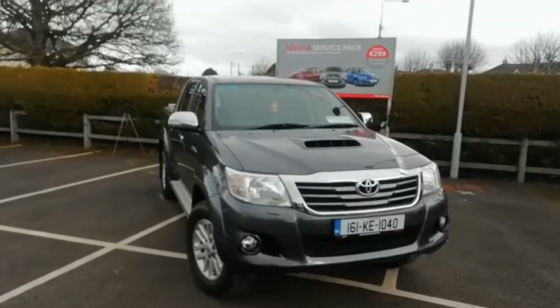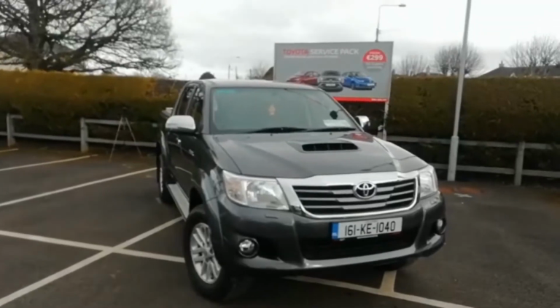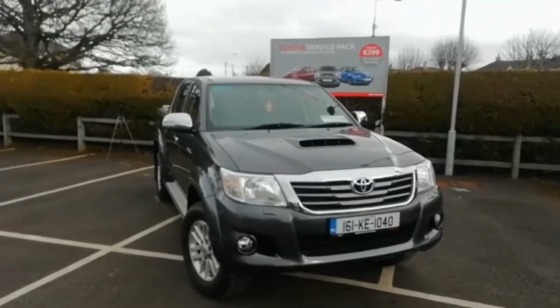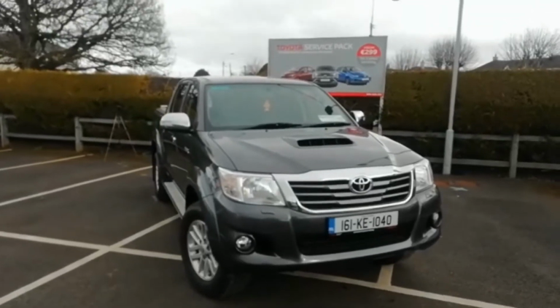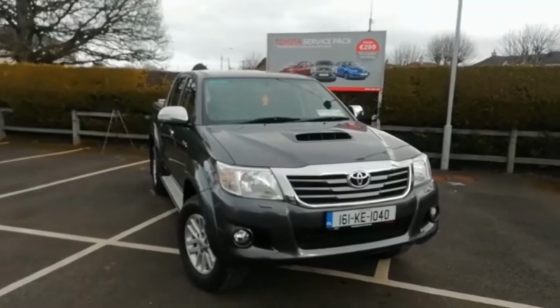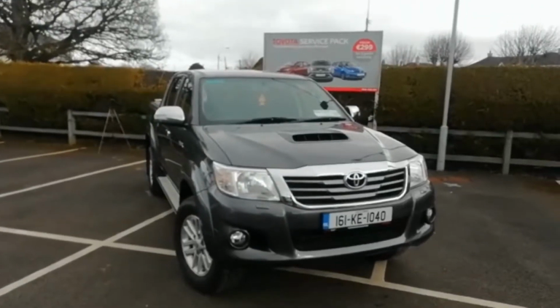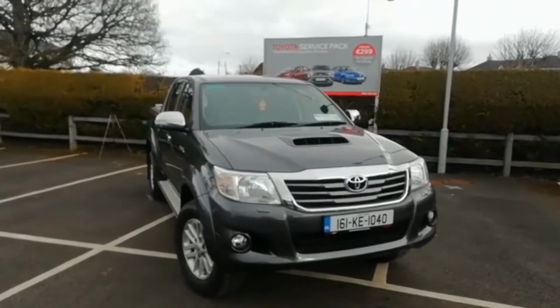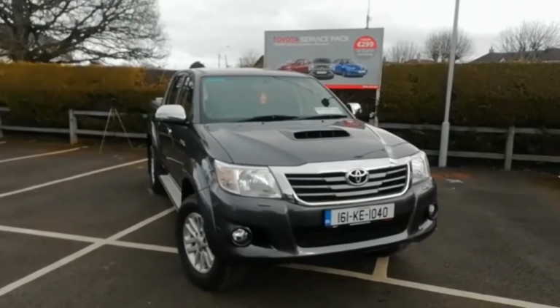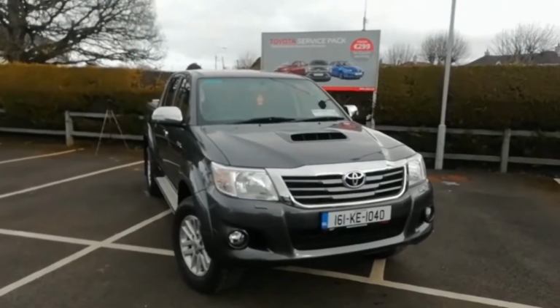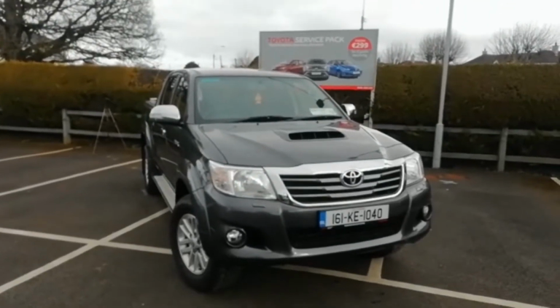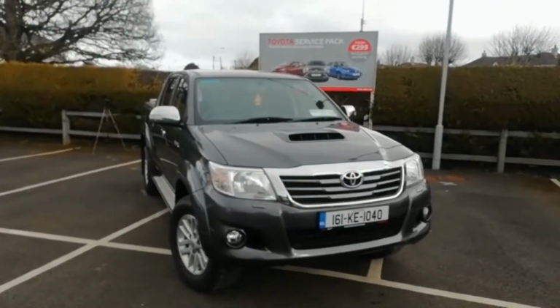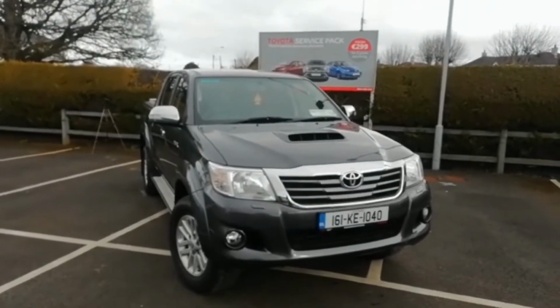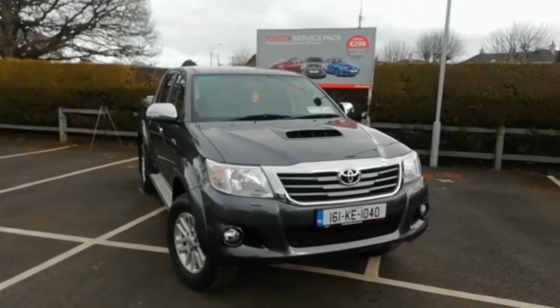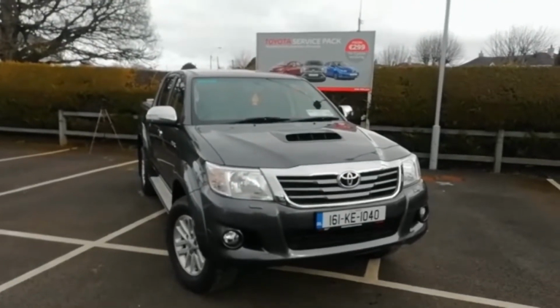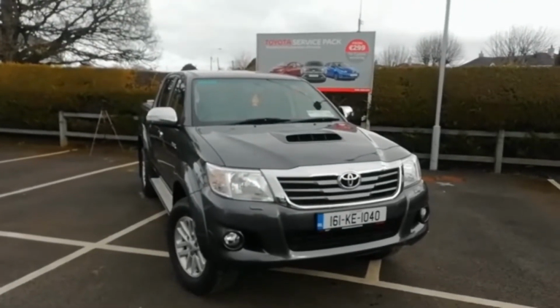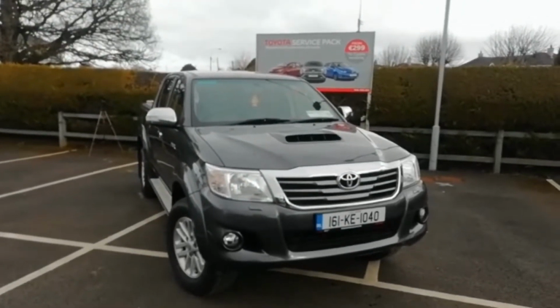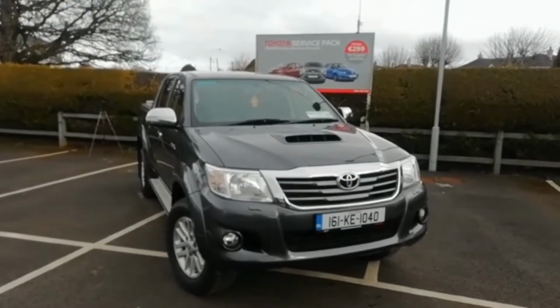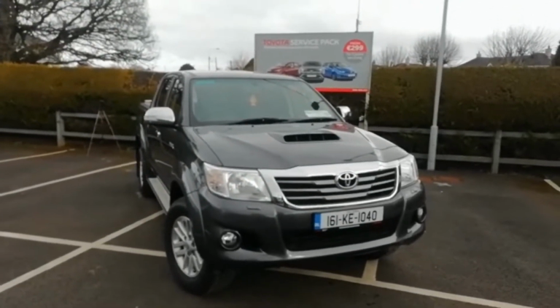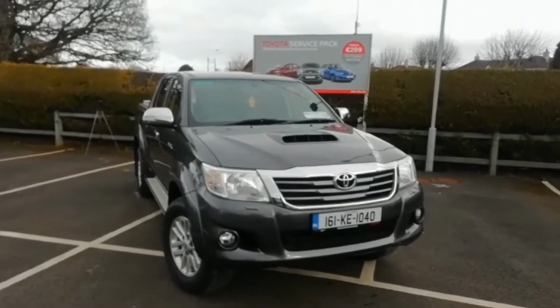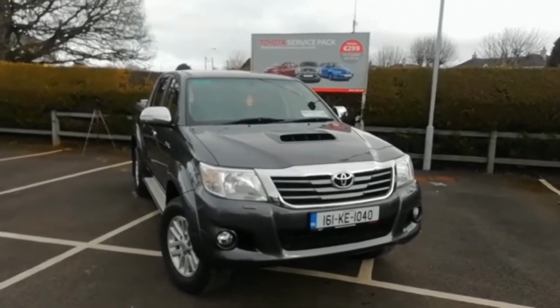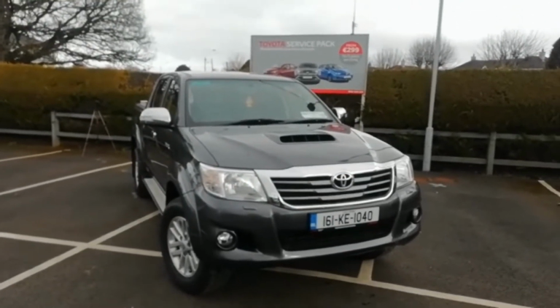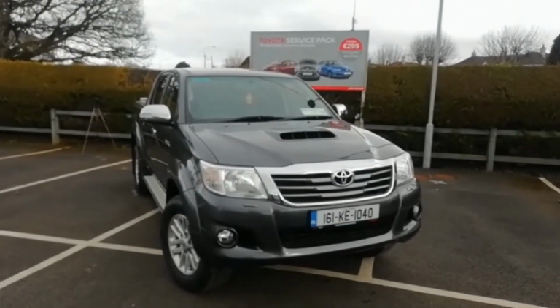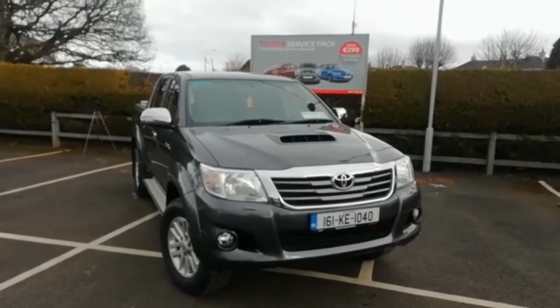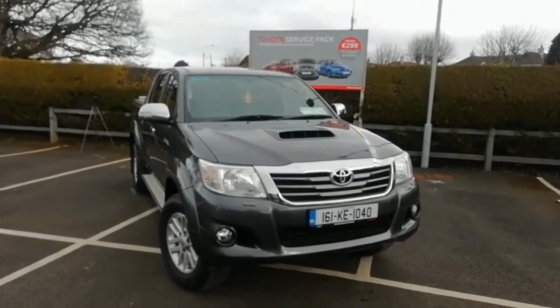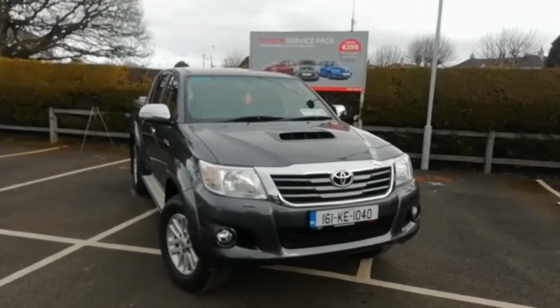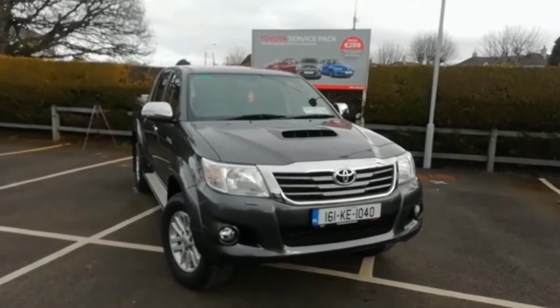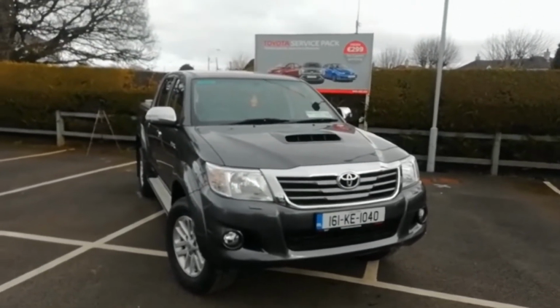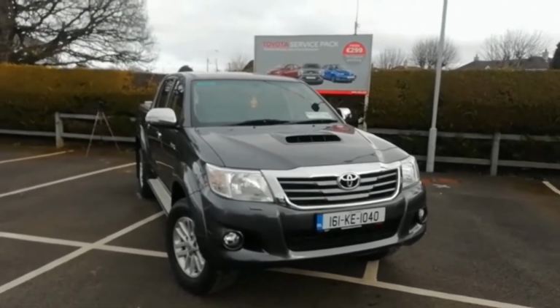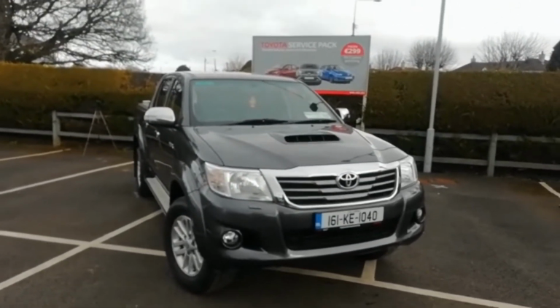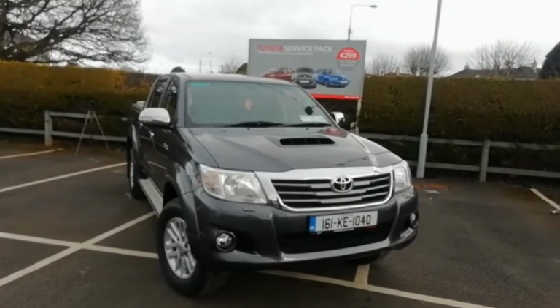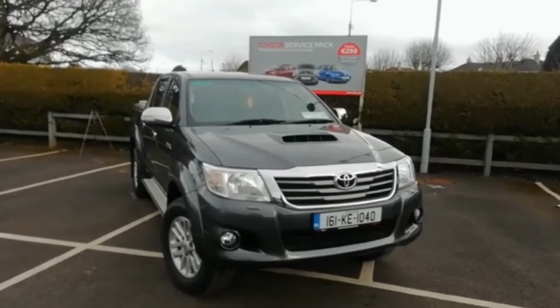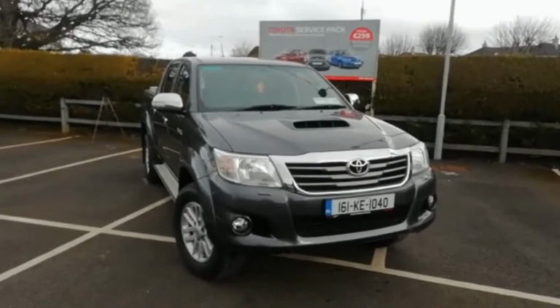Hi, this is Ivan from Honest Revan Motors, and today I want to show you around this 2016 Toyota Hilux.